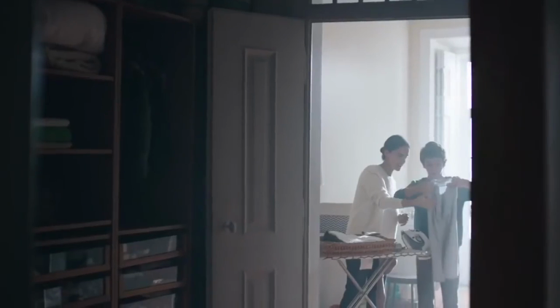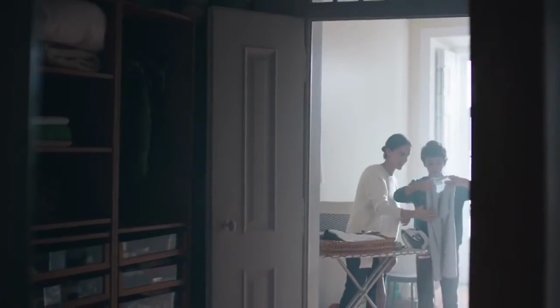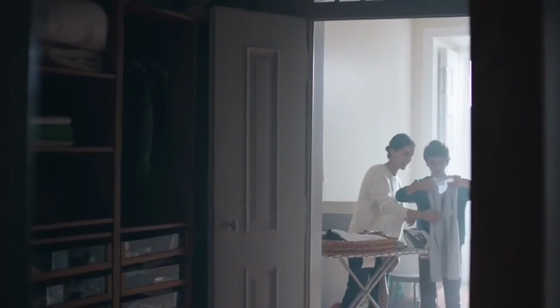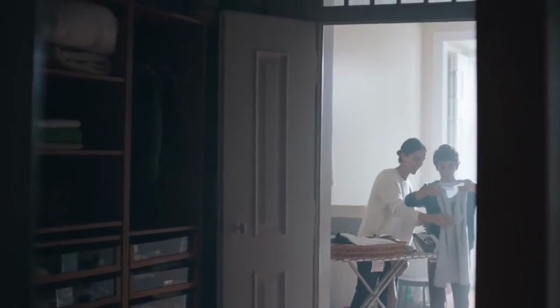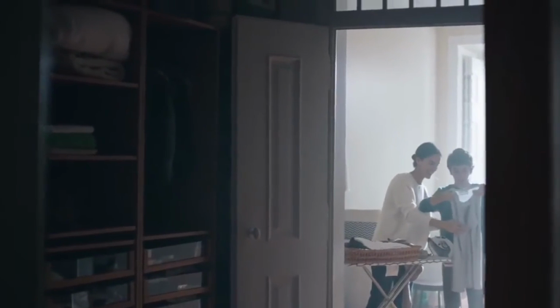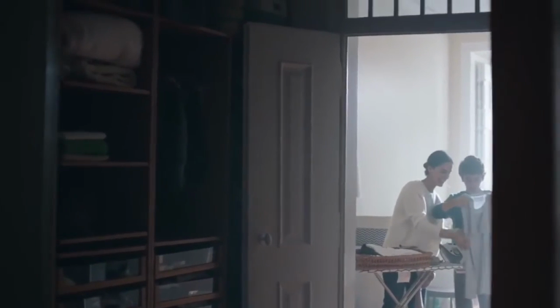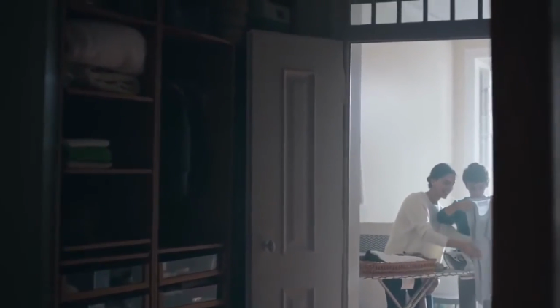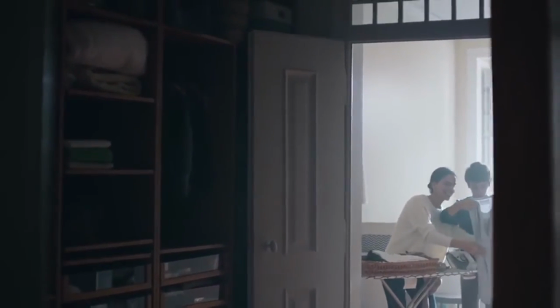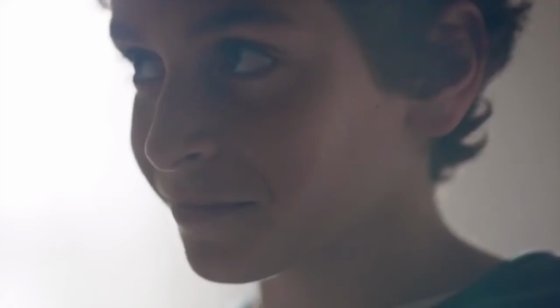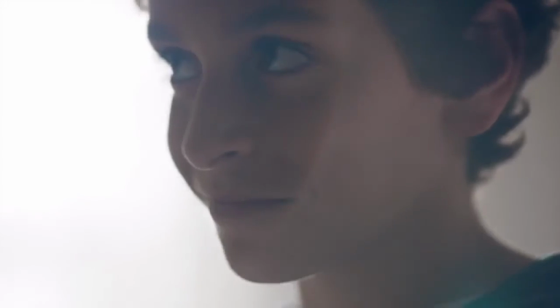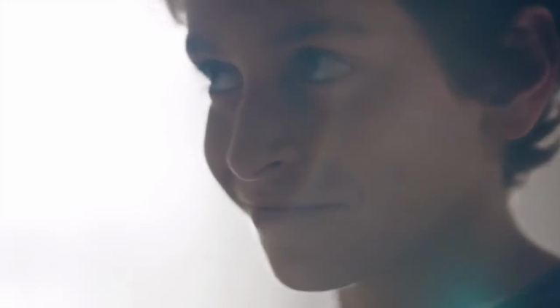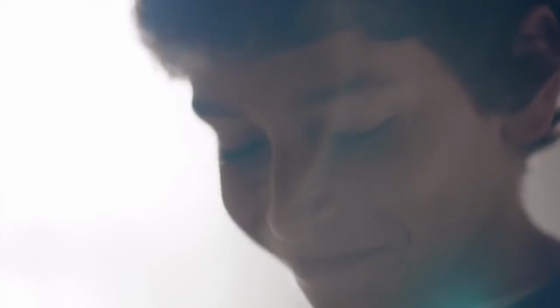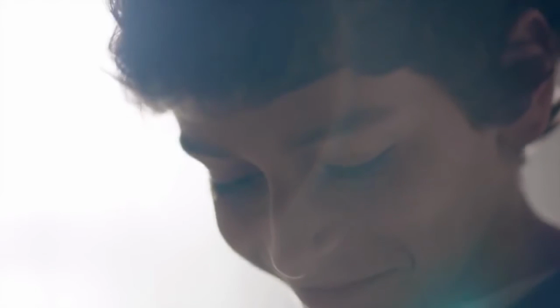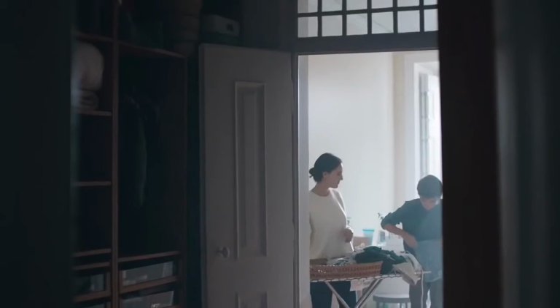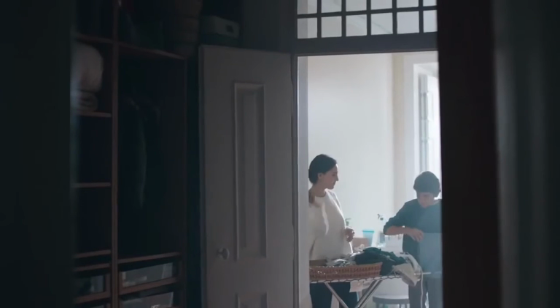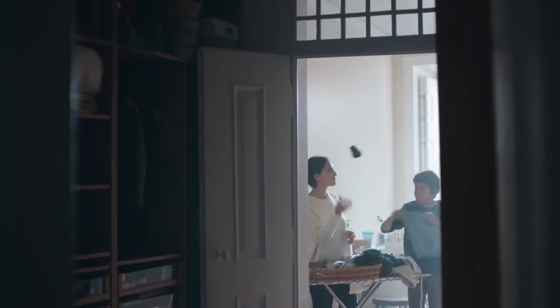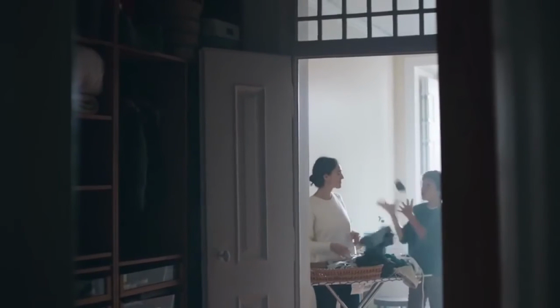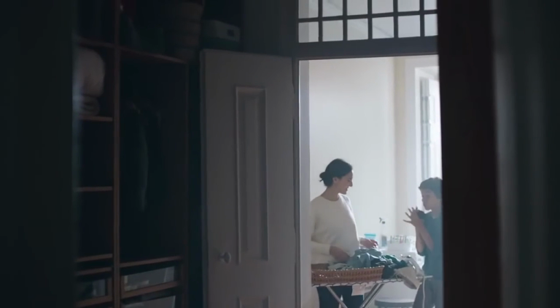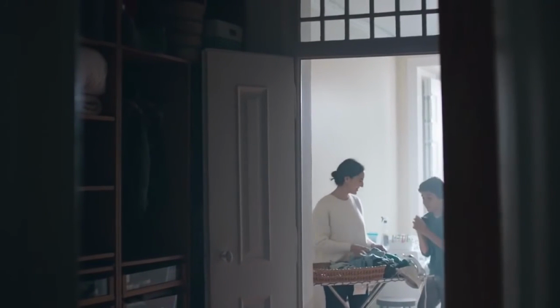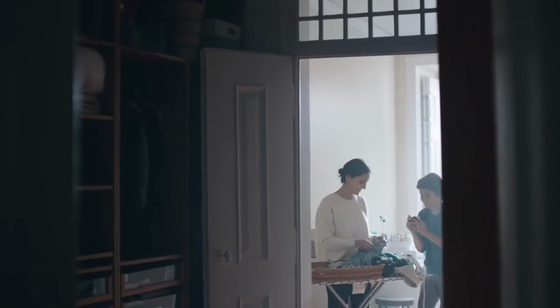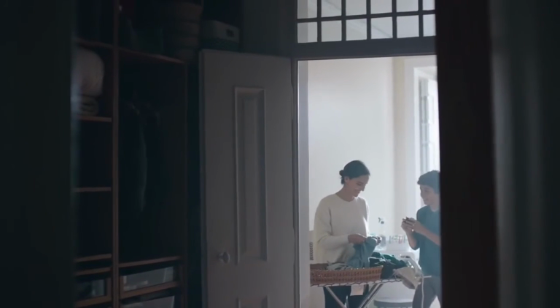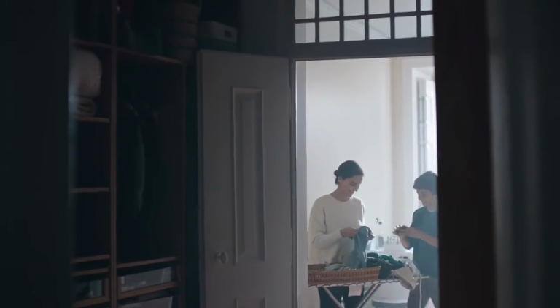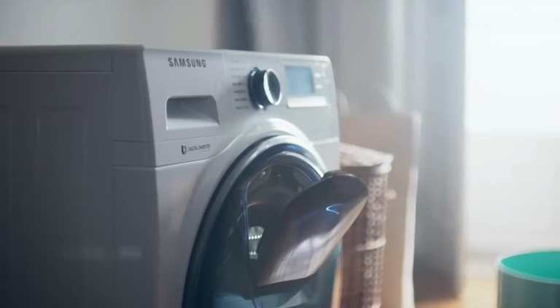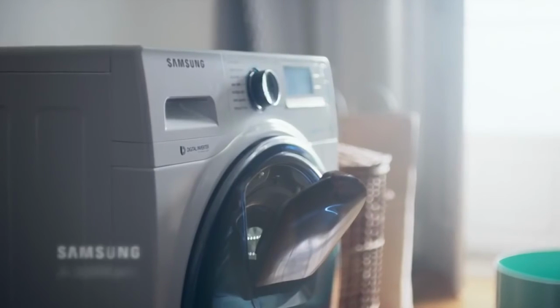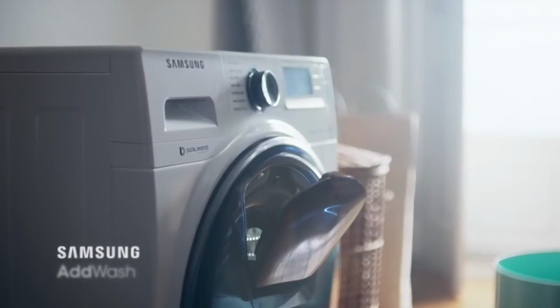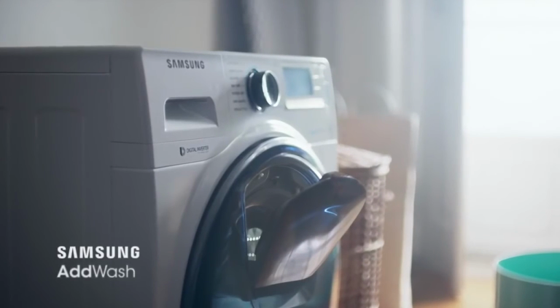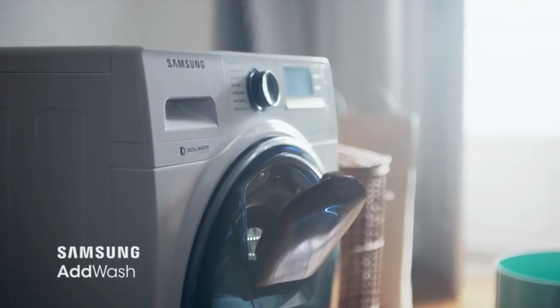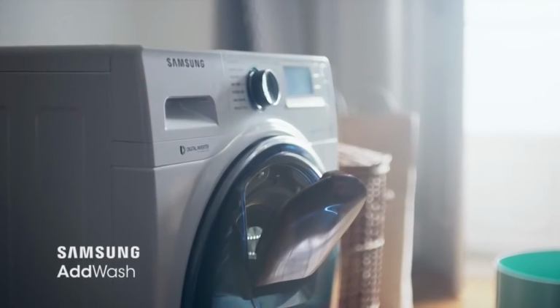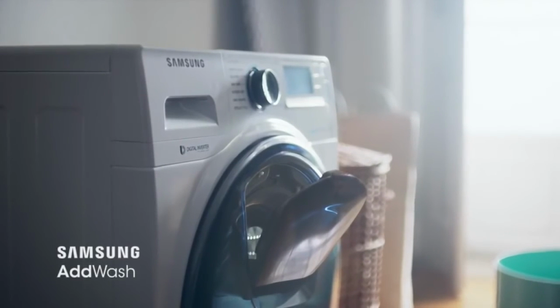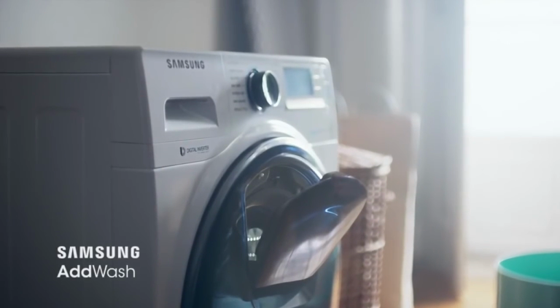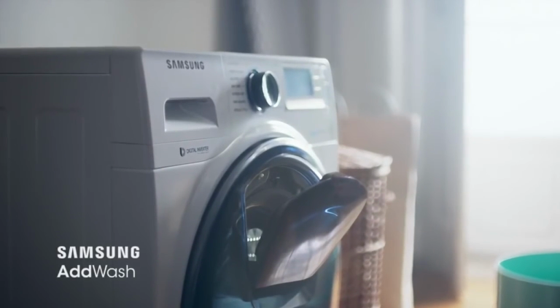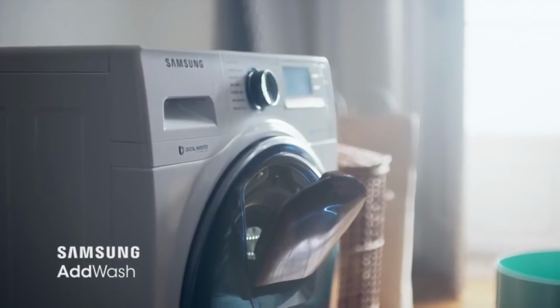This whole laundry thing? Easy. Welcome to the new AdWash from Samsung.